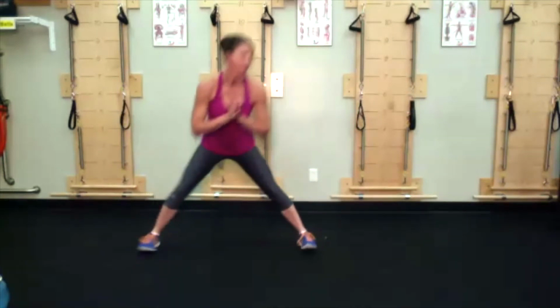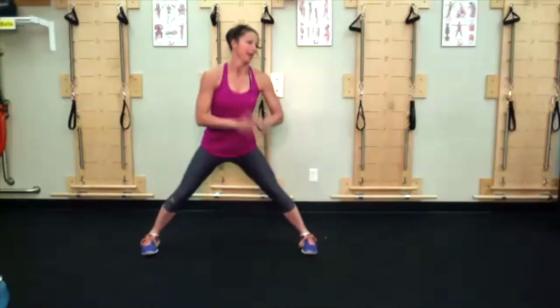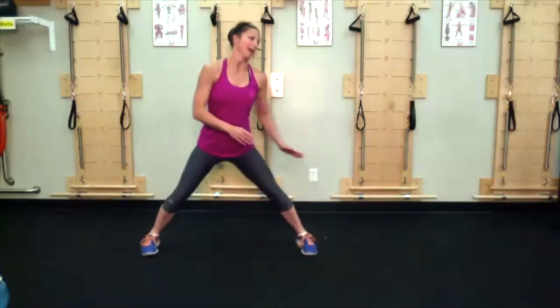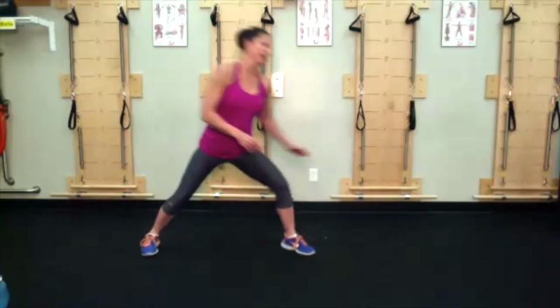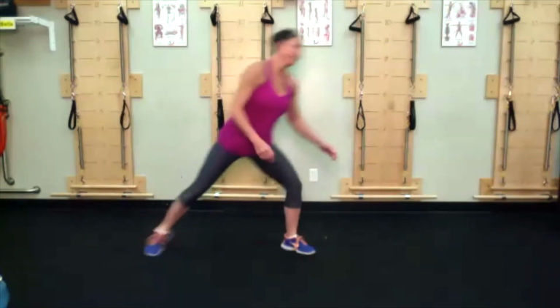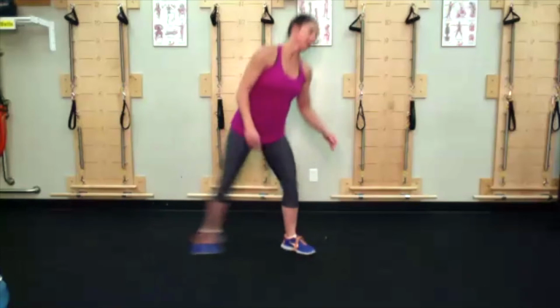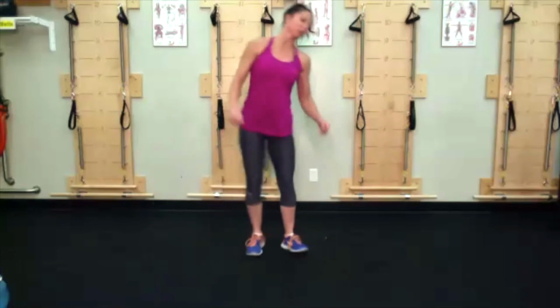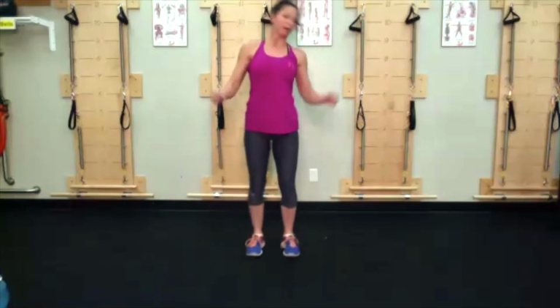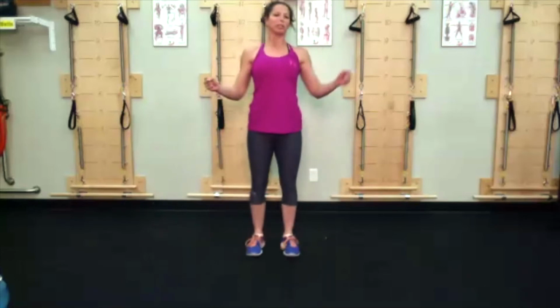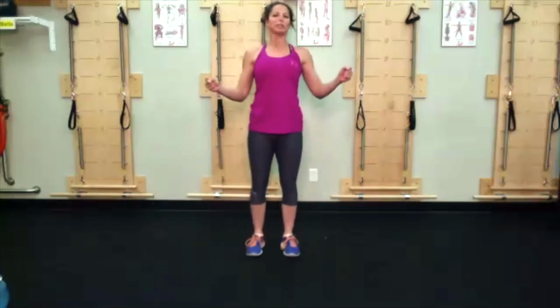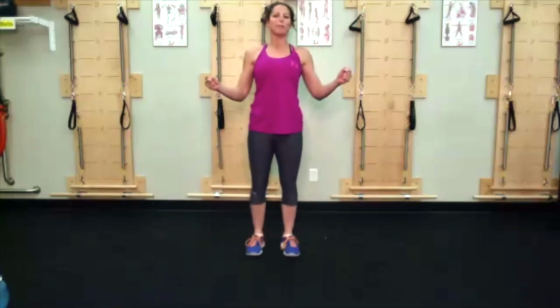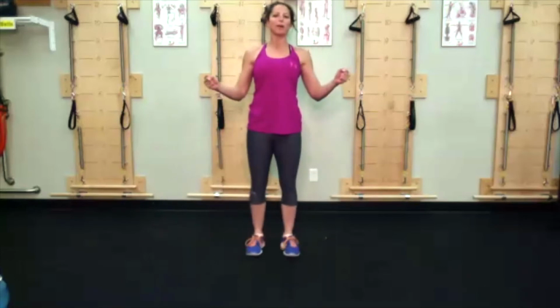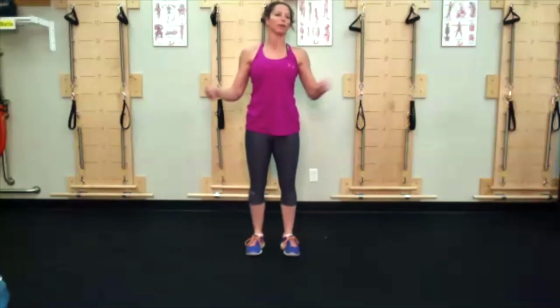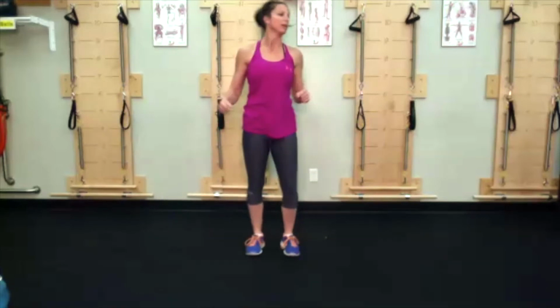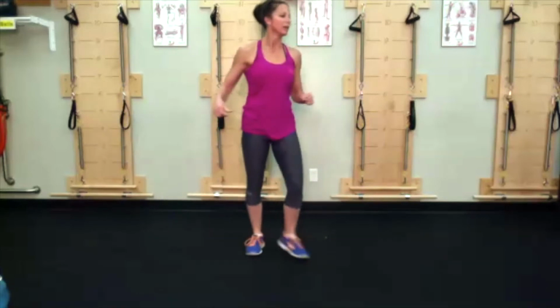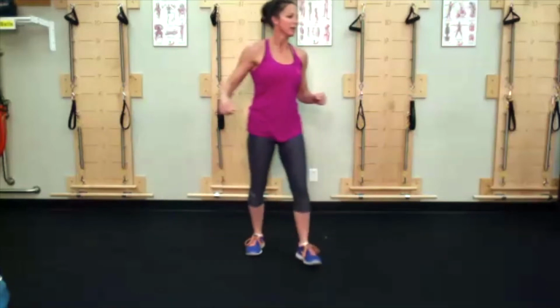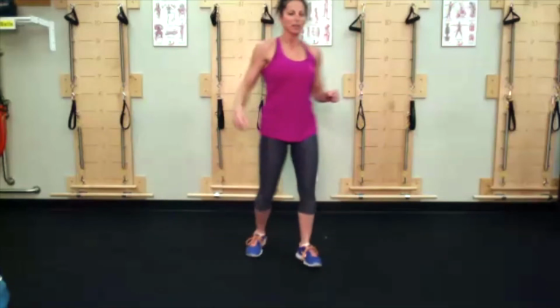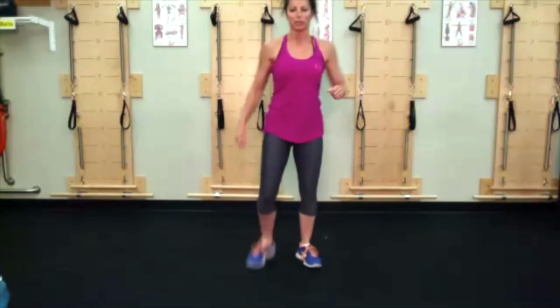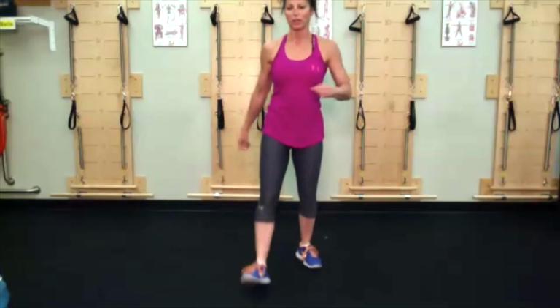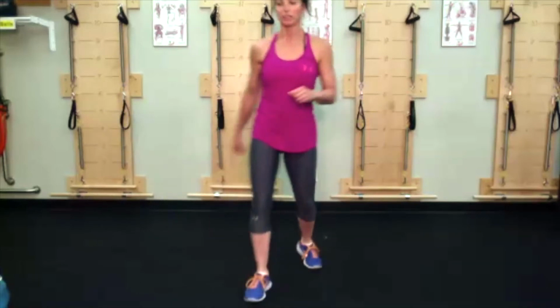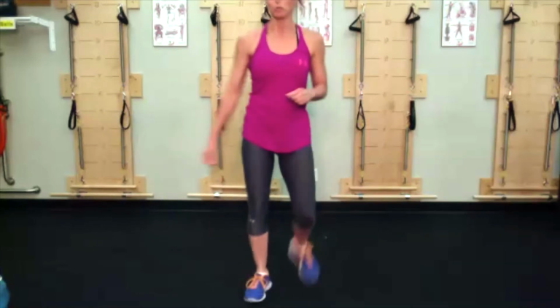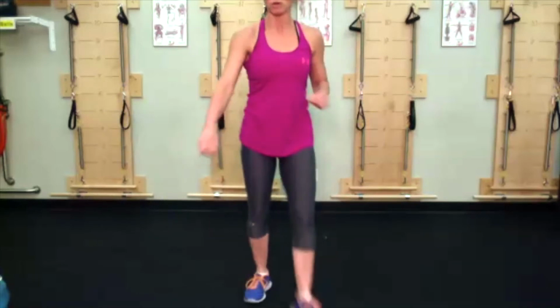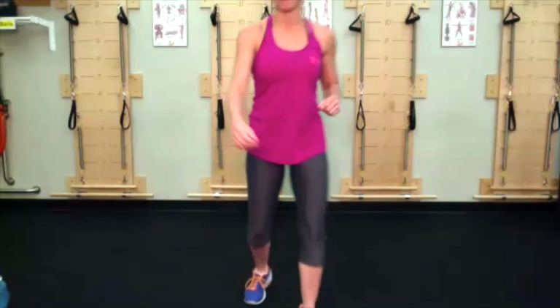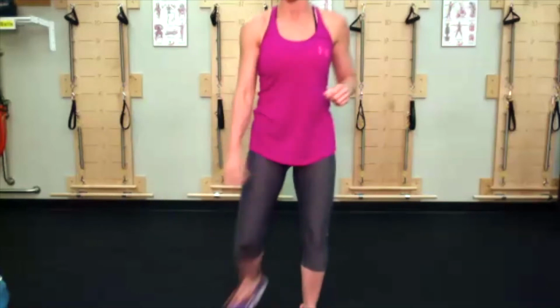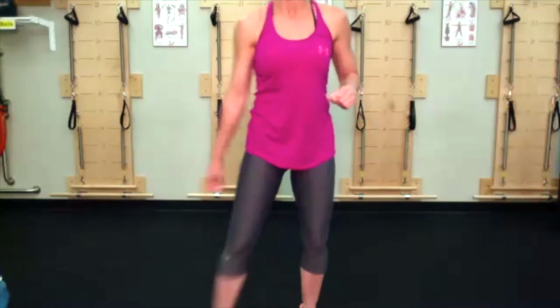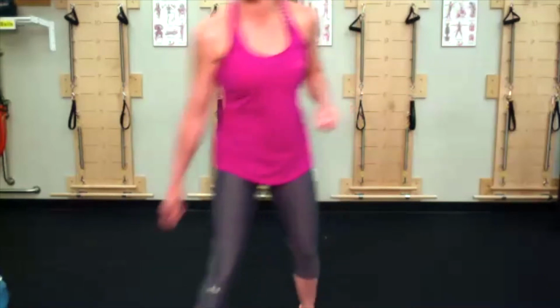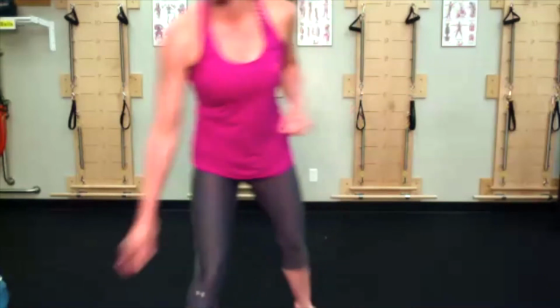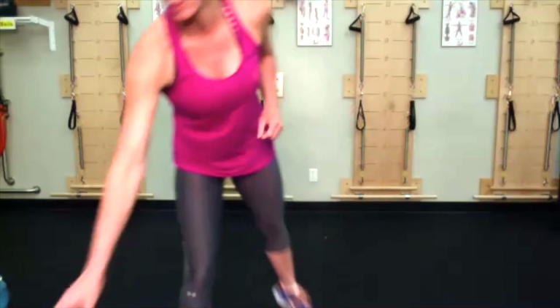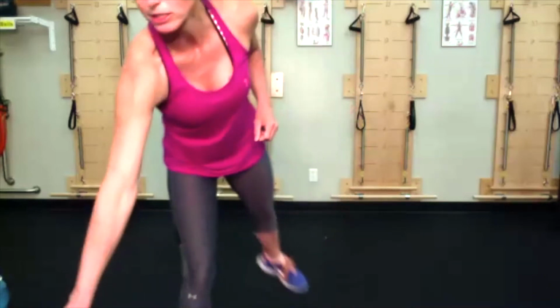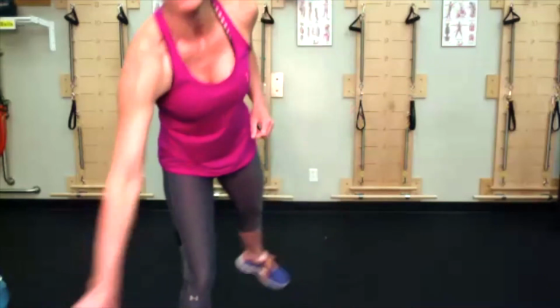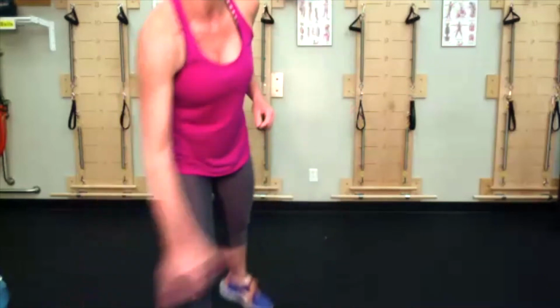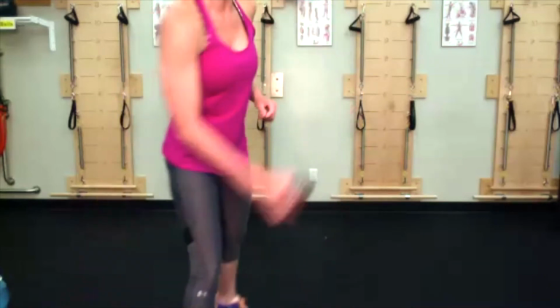Stand up, squeeze those cheeks, and smile — because you woke up and got out of bed this morning. It's a good day folks.